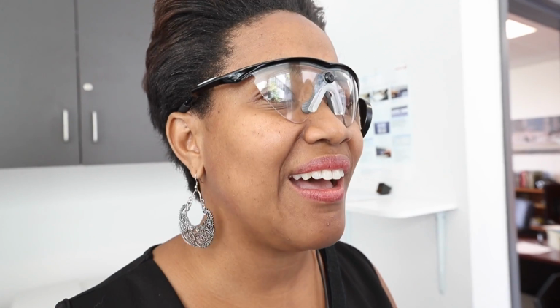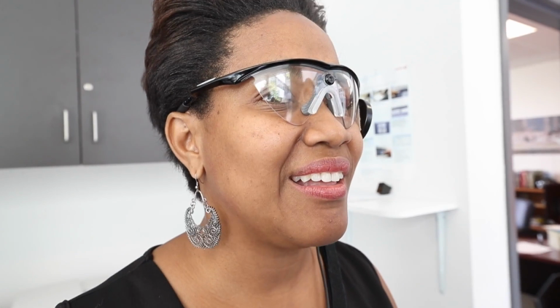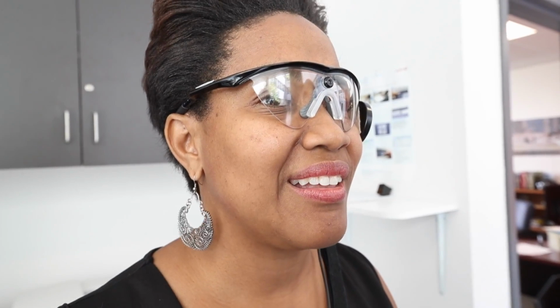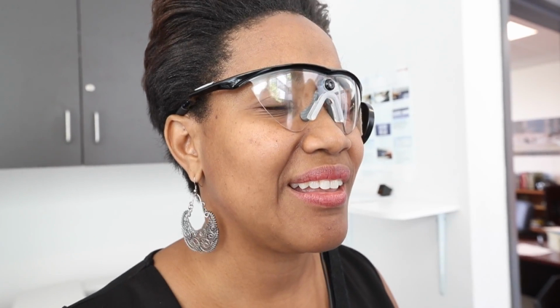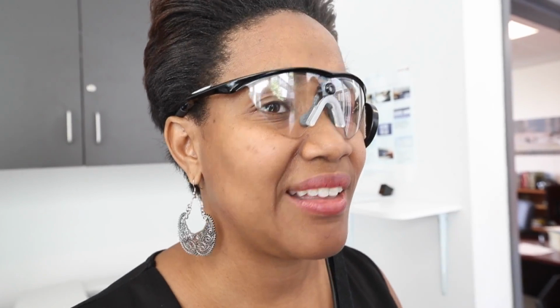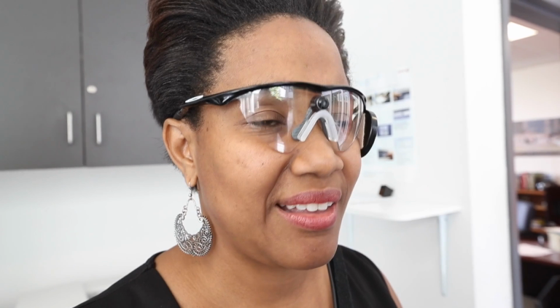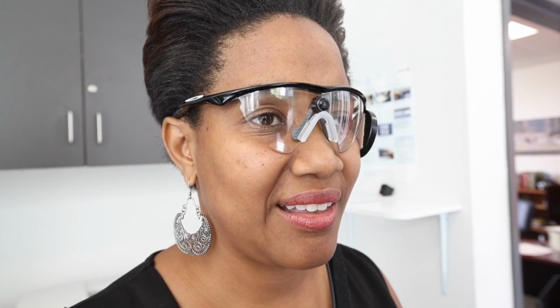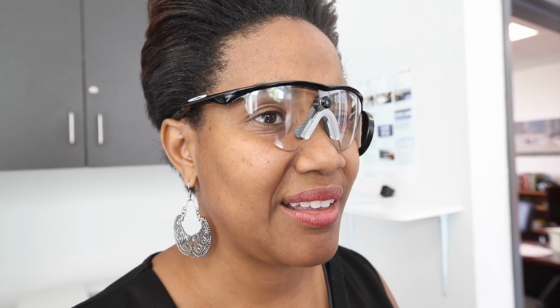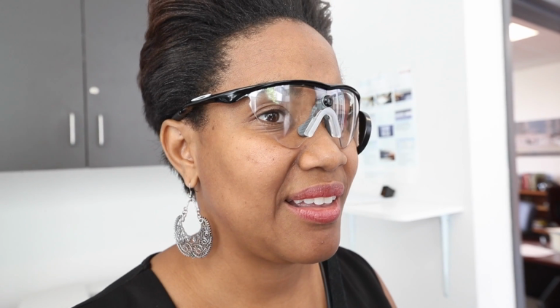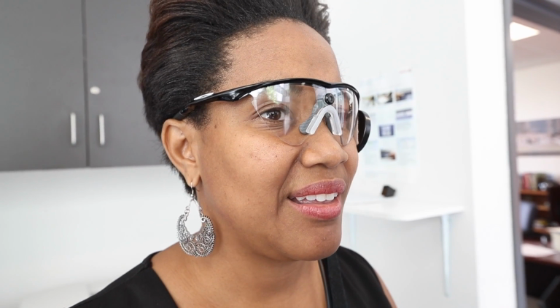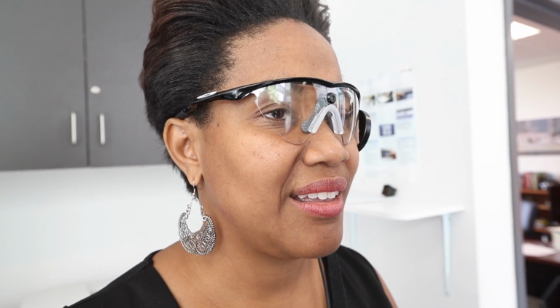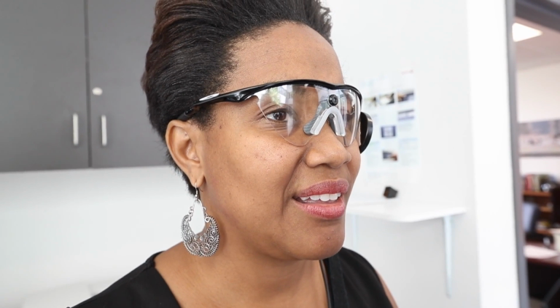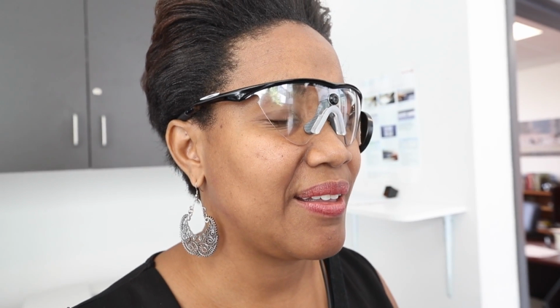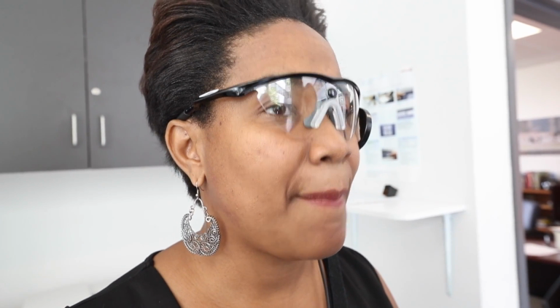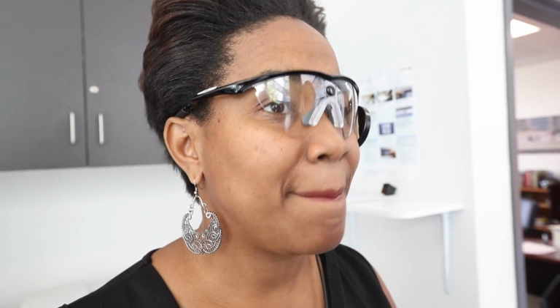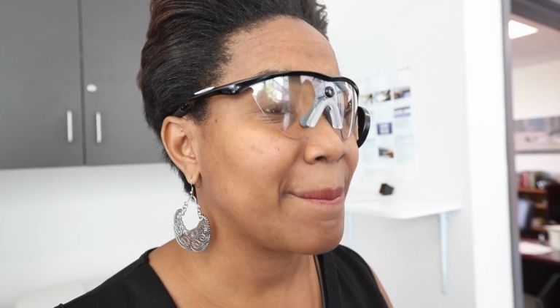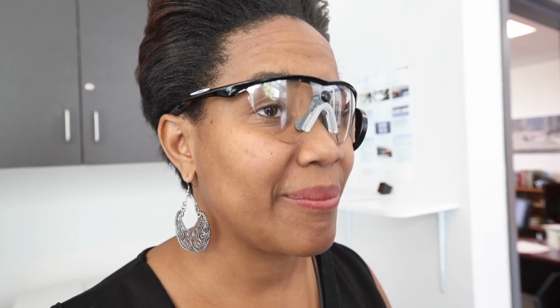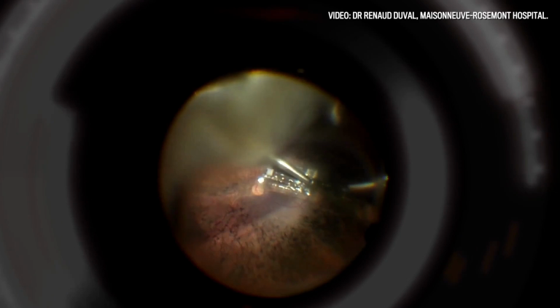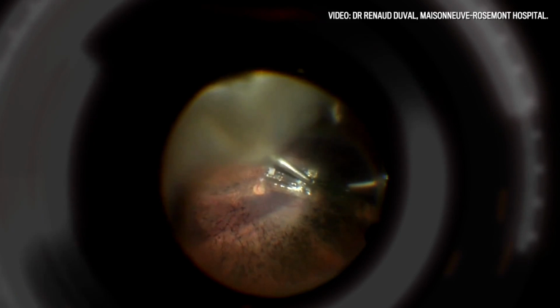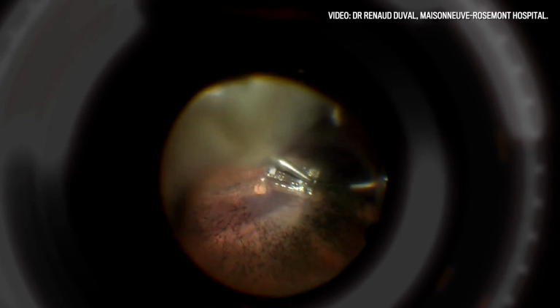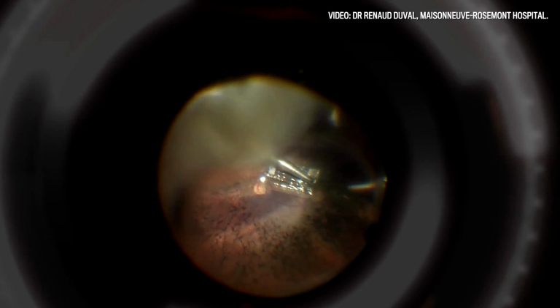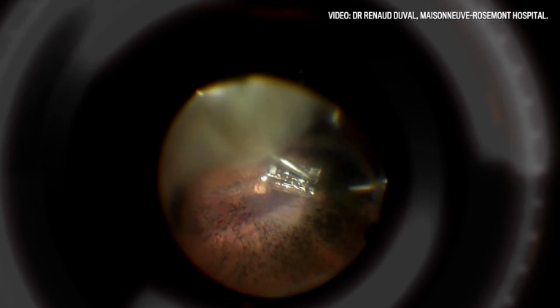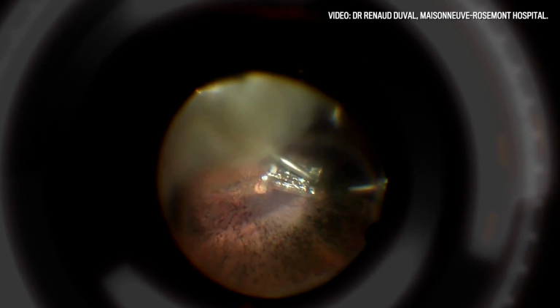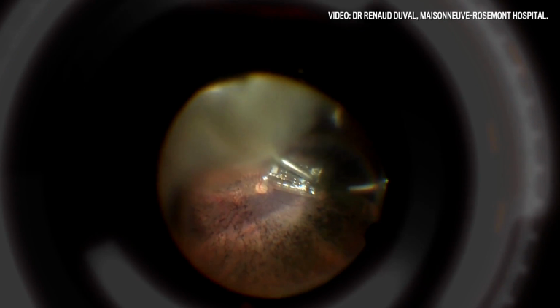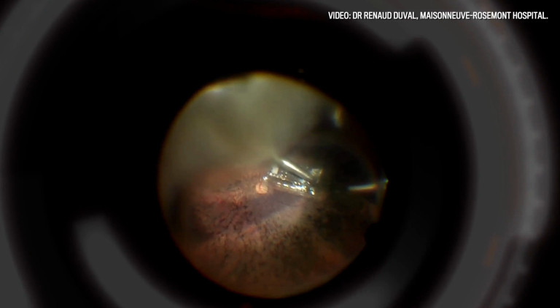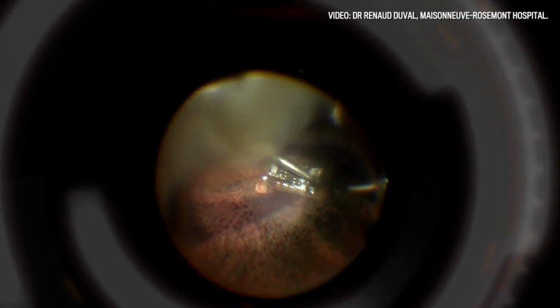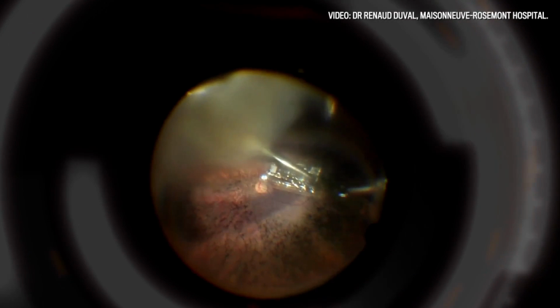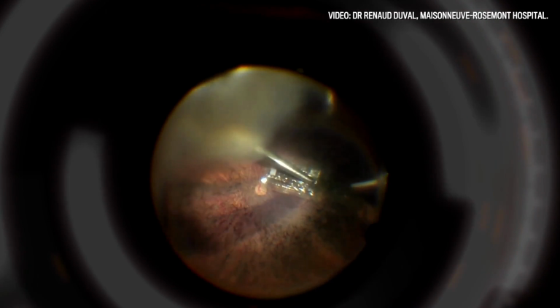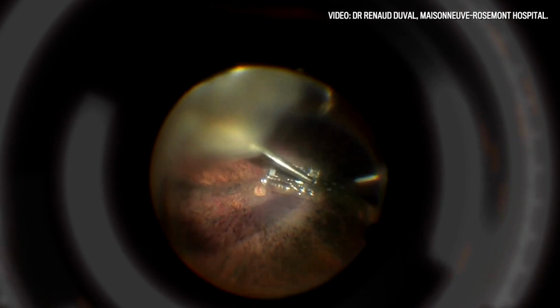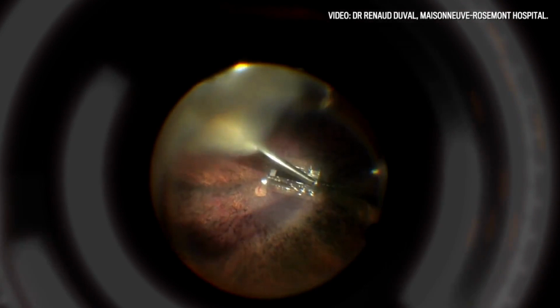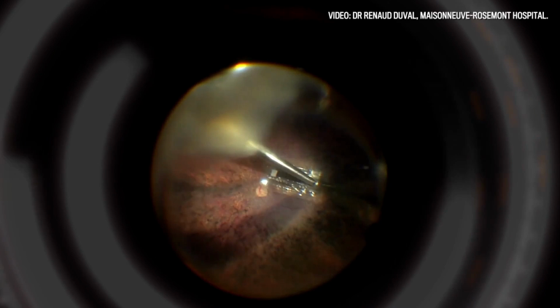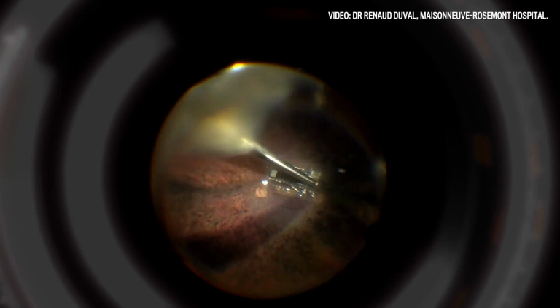Now the retina — there's a chip that was implanted in my eye, my left eye.